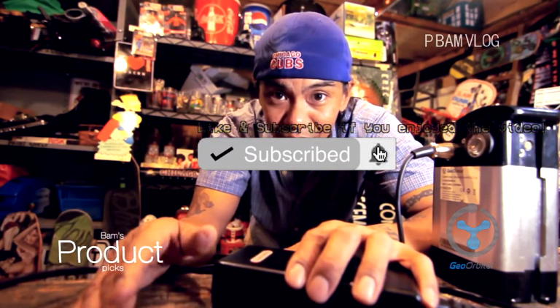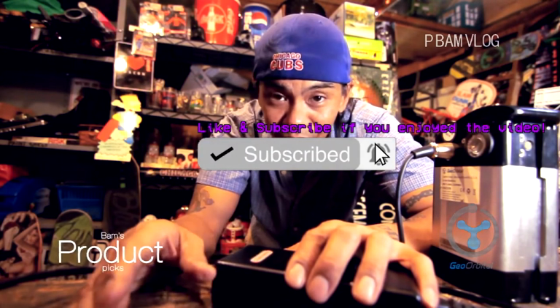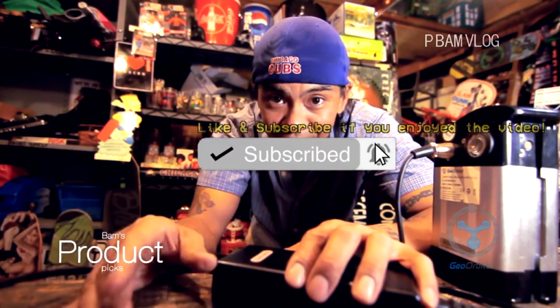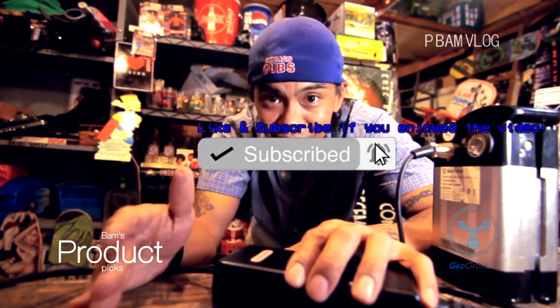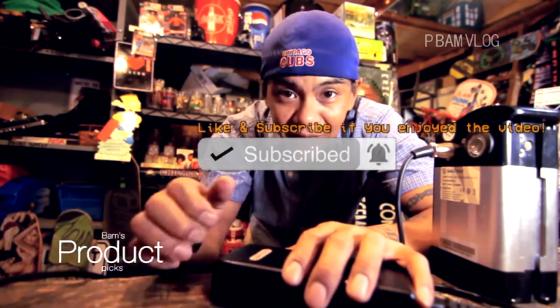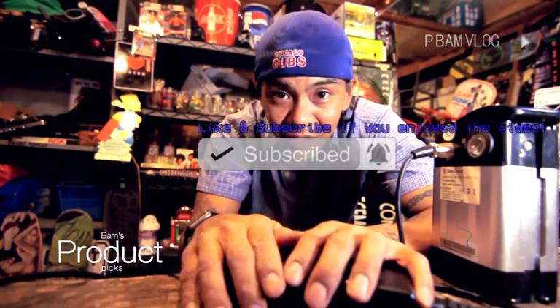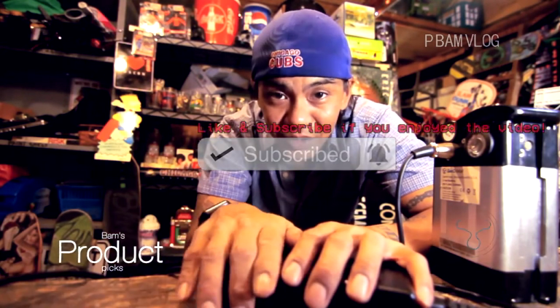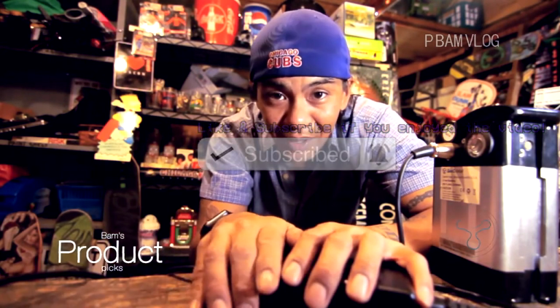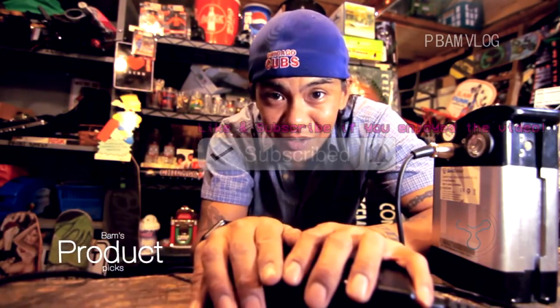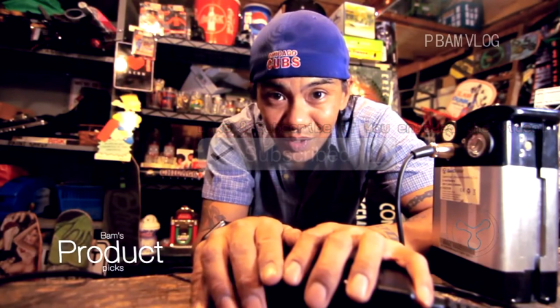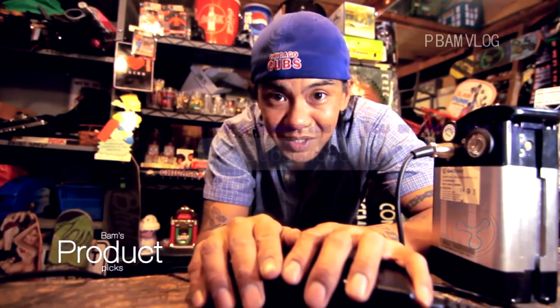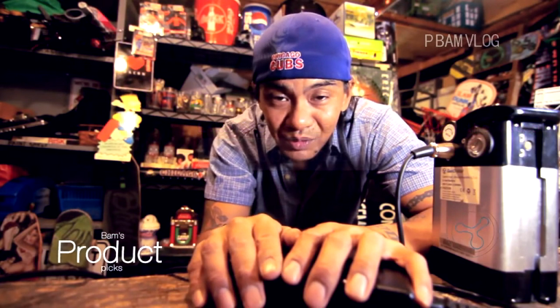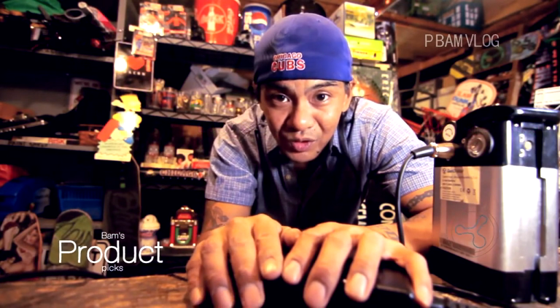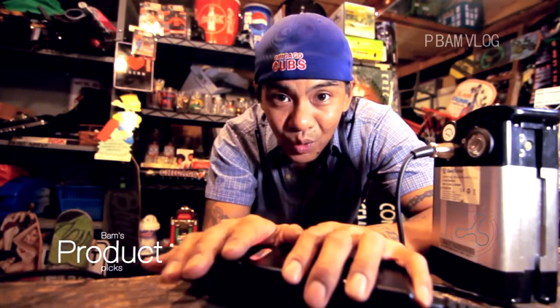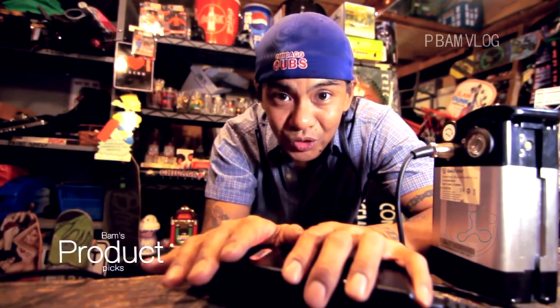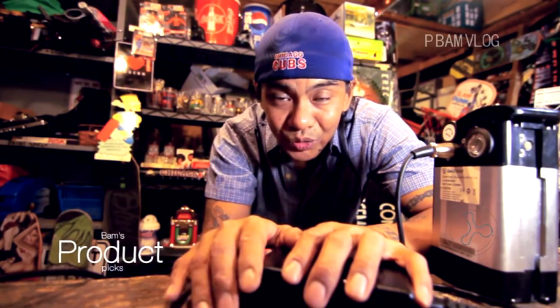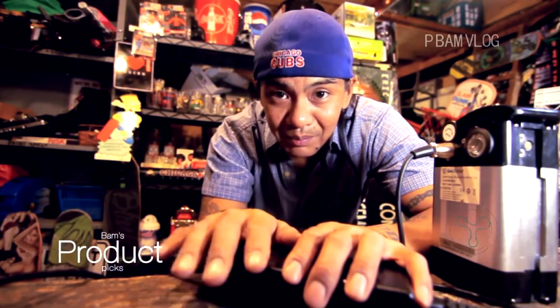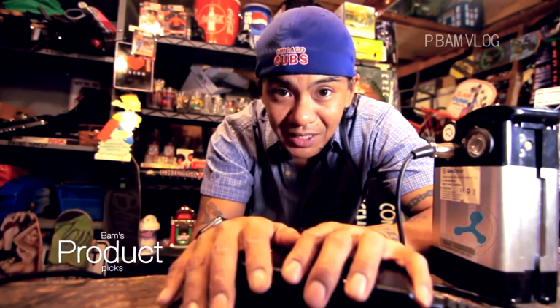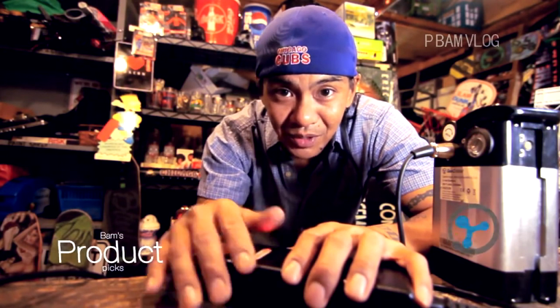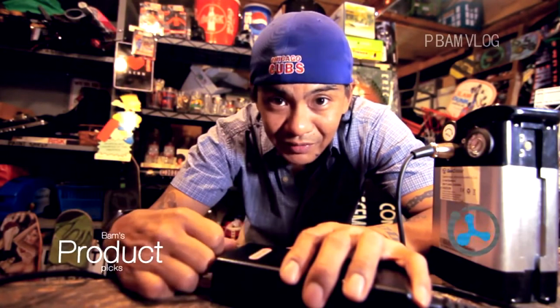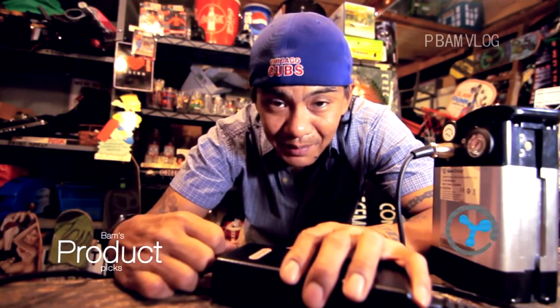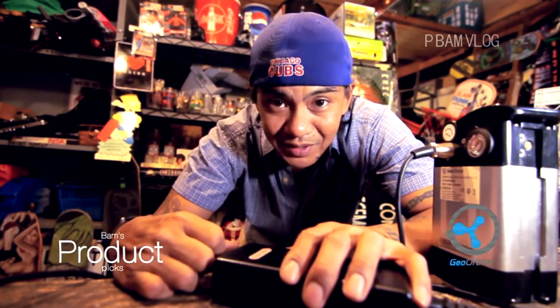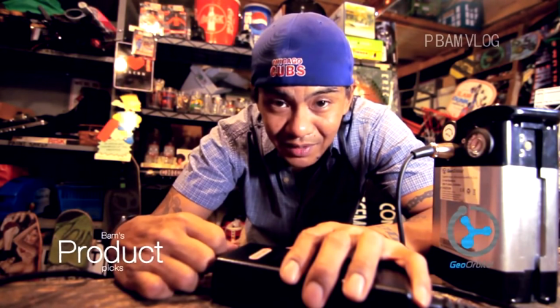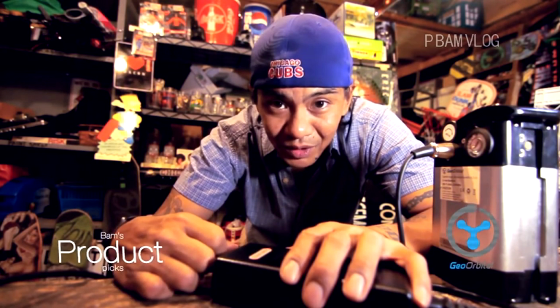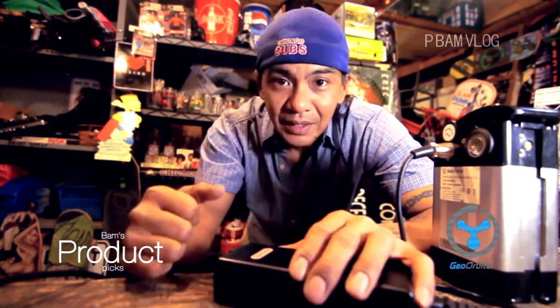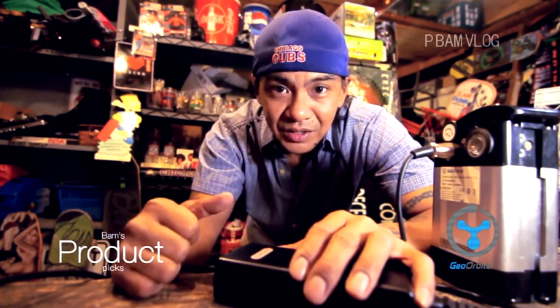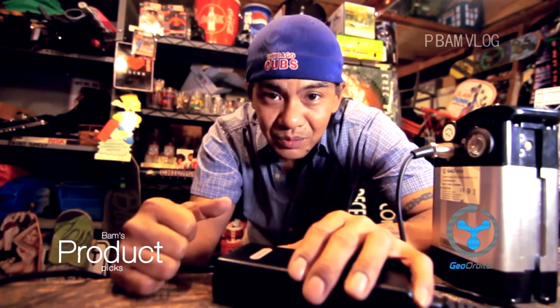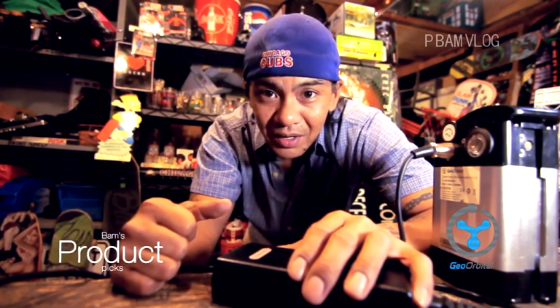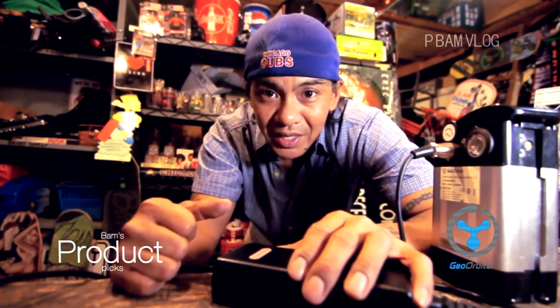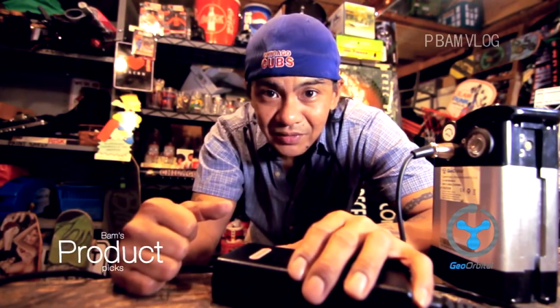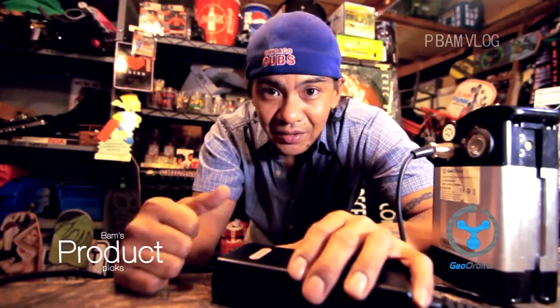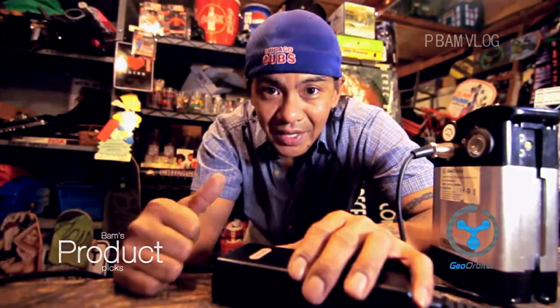Thanks again for watching. If you haven't subscribed, please hit the subscribe button and the bell for notifications. Any videos or products you want to see me review, inbox me or leave a comment below and I'll see you tomorrow on the next video.